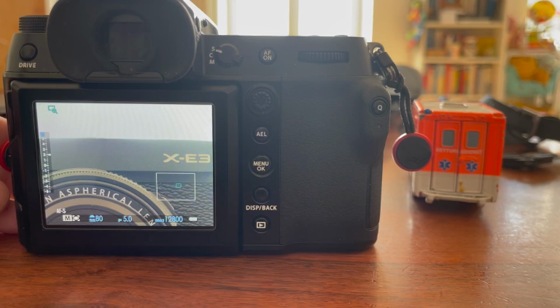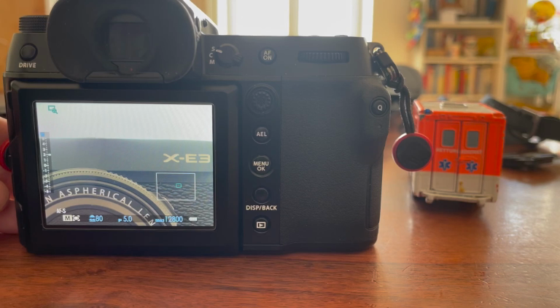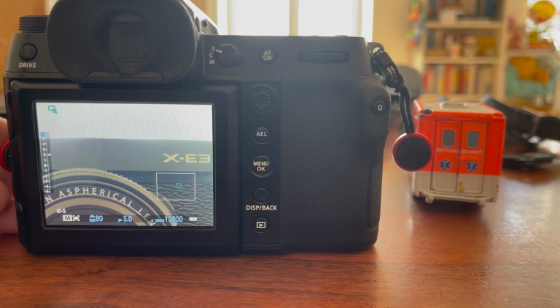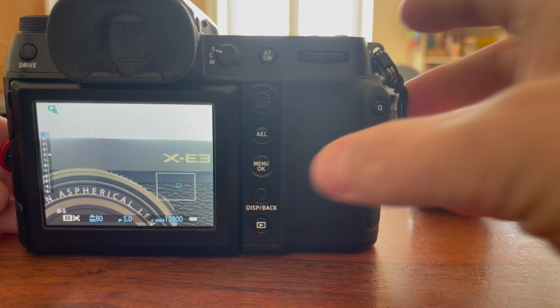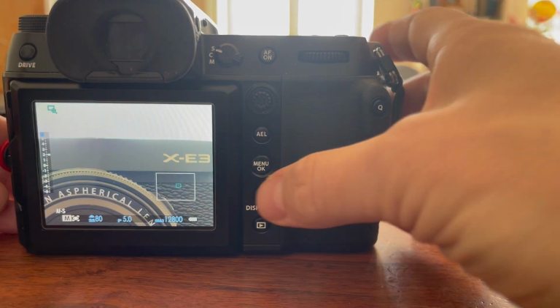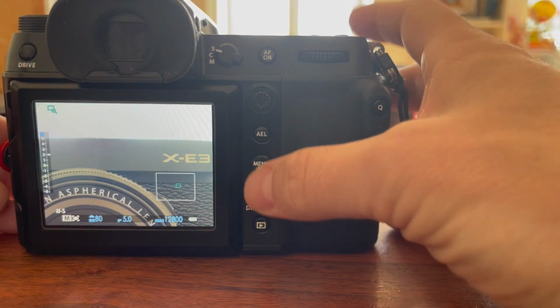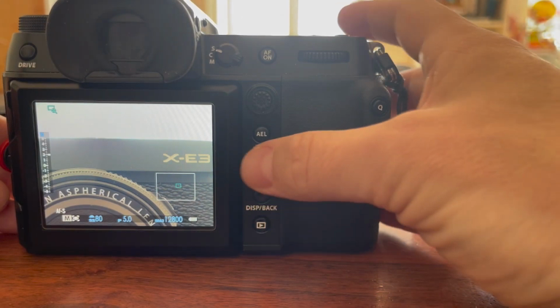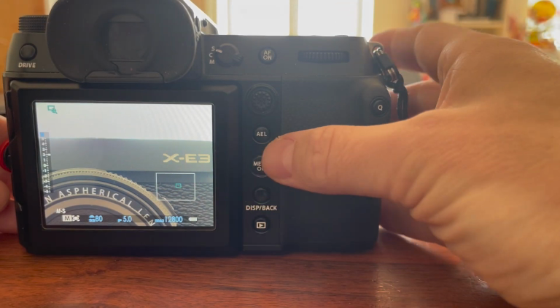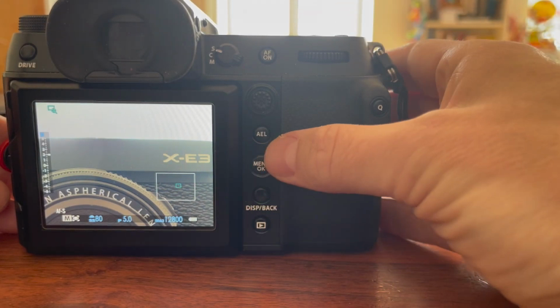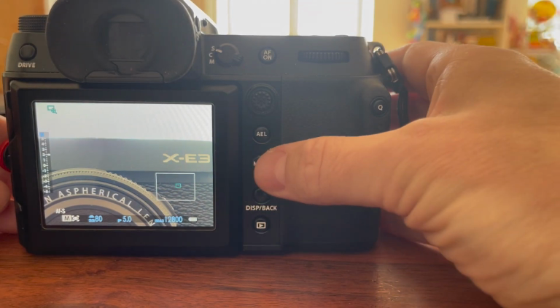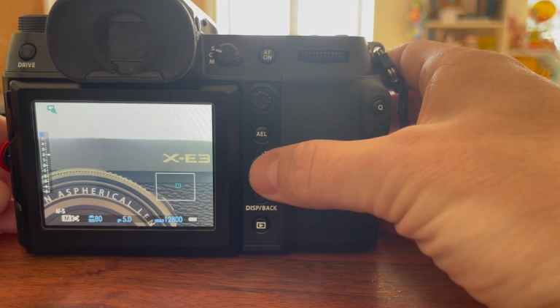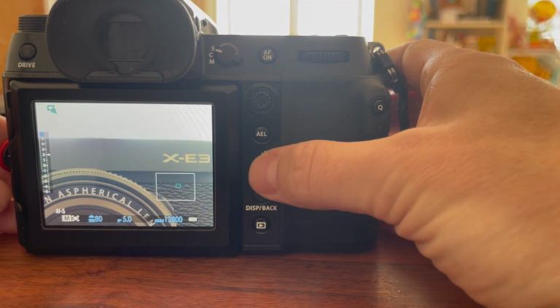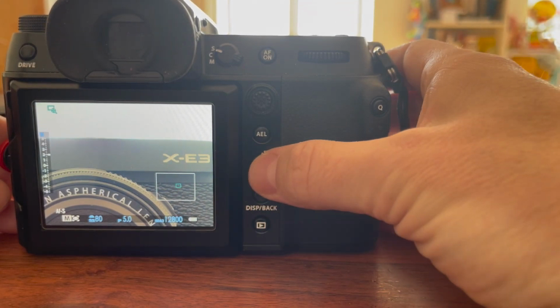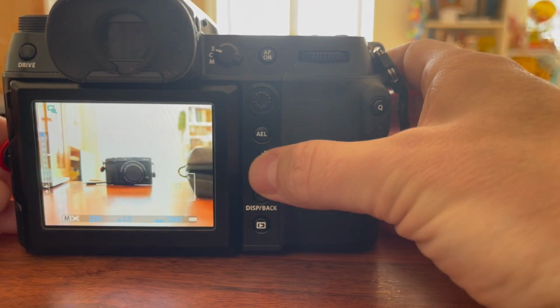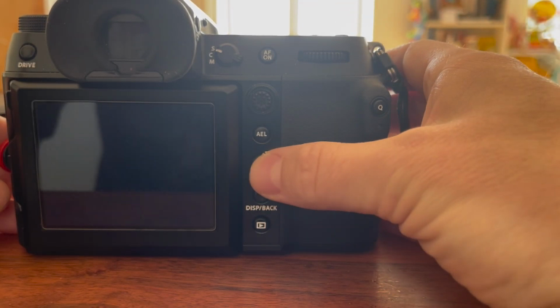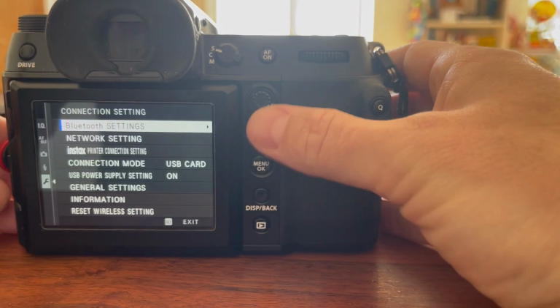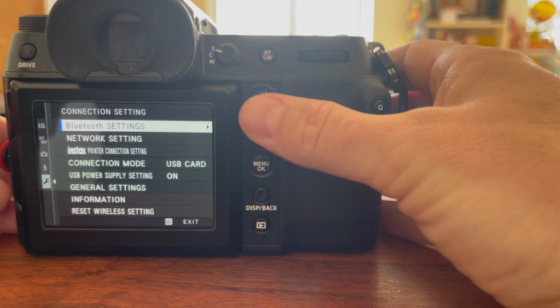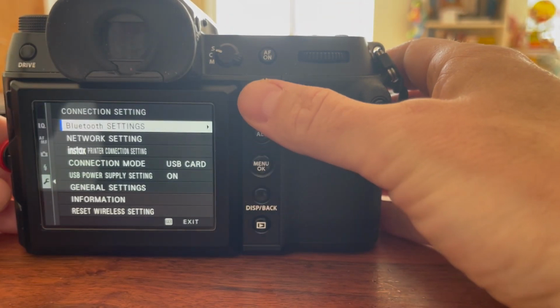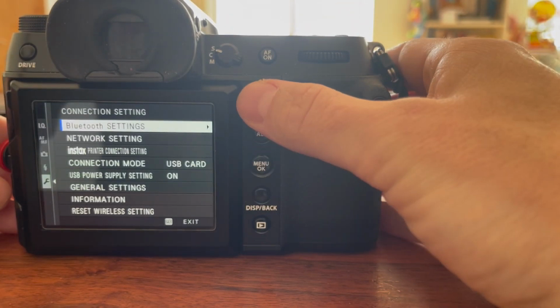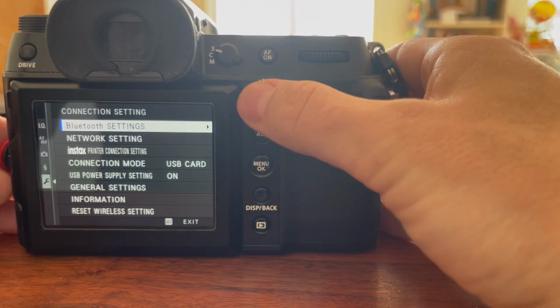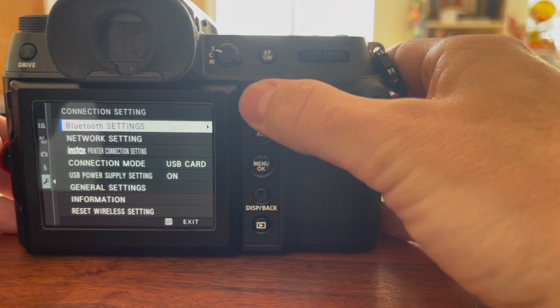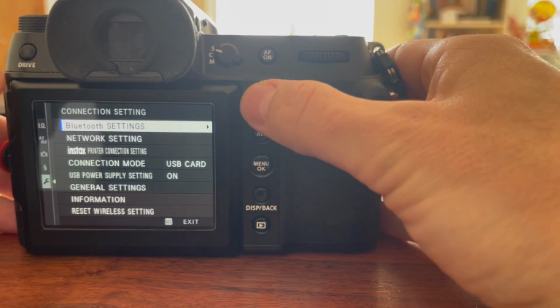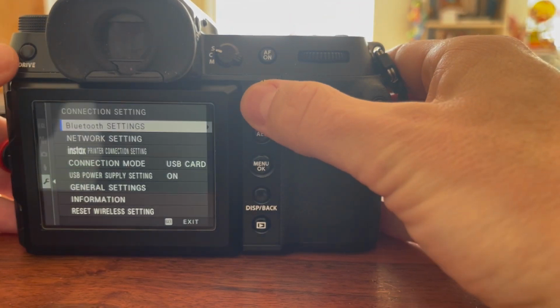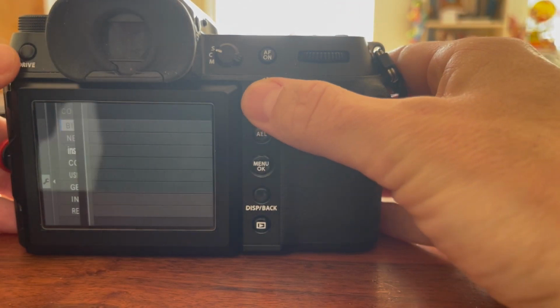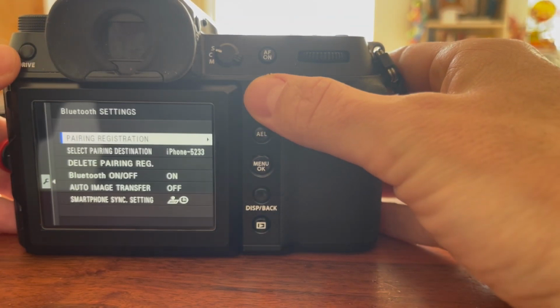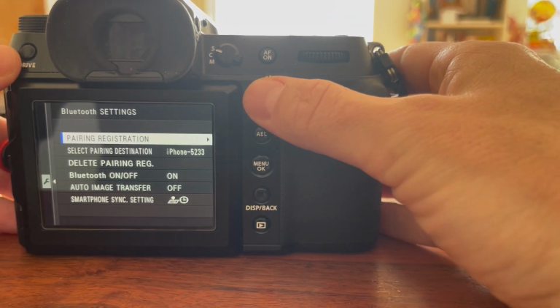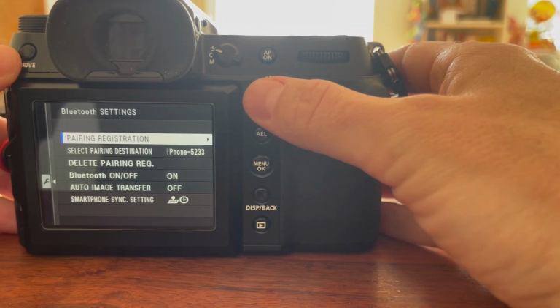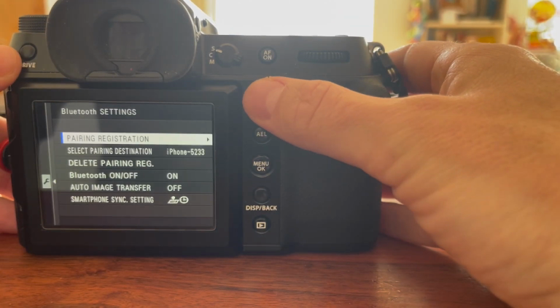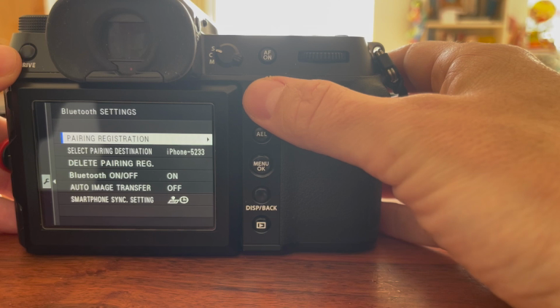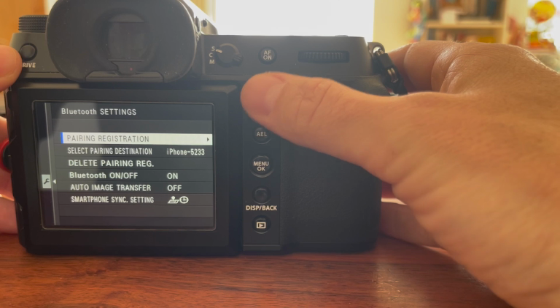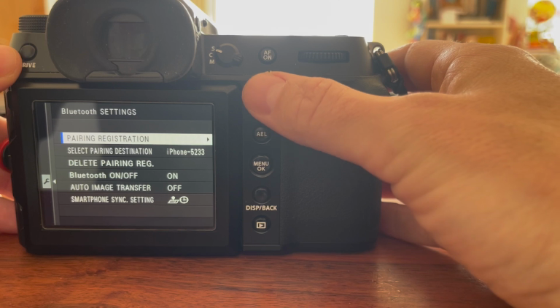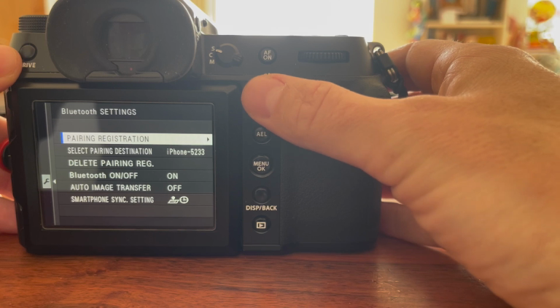Updating your Fujifilm X and GFX camera via the Camera Remote app is easy, fast, and safe. Here is how to do it.